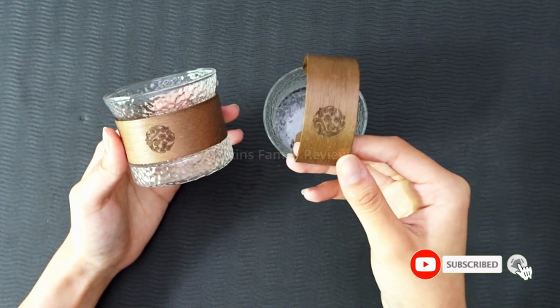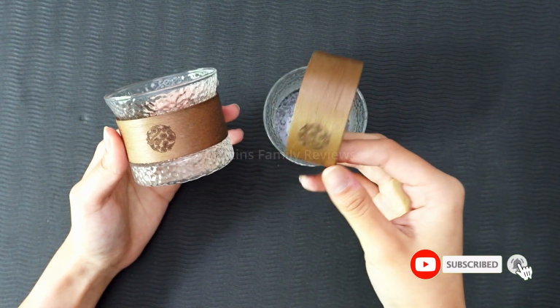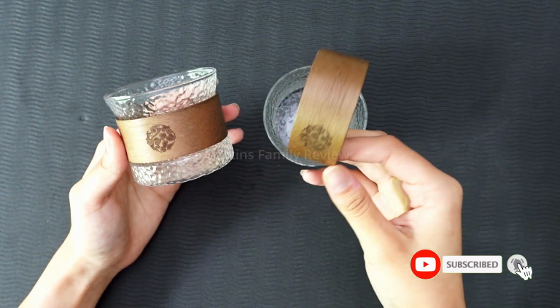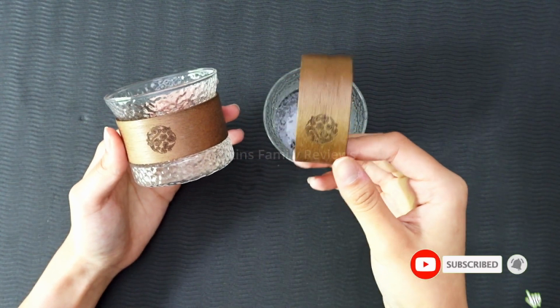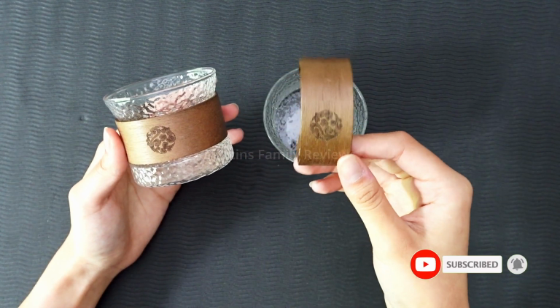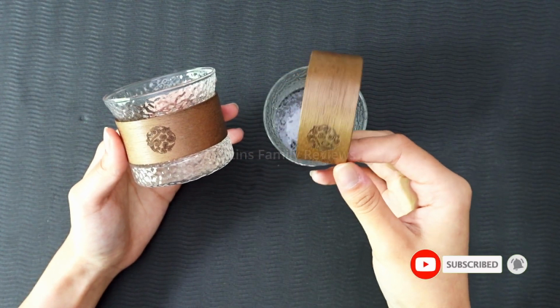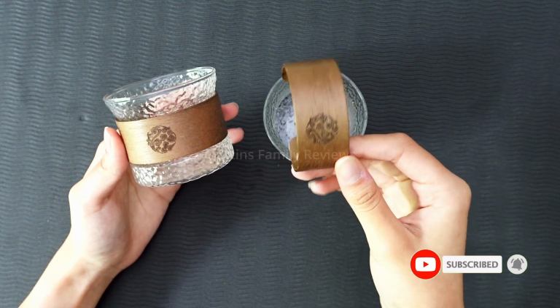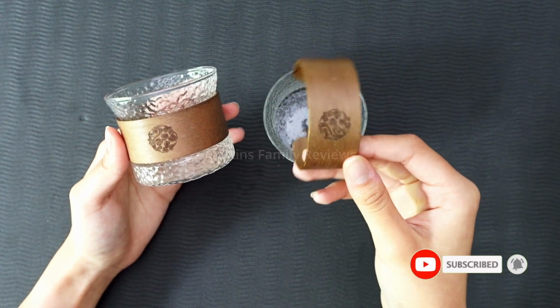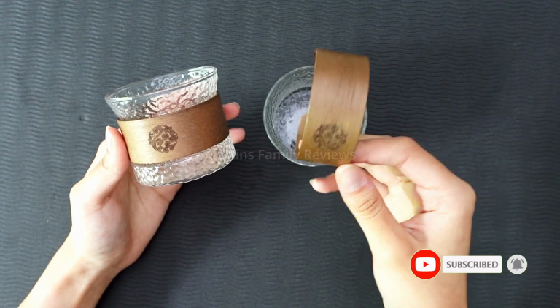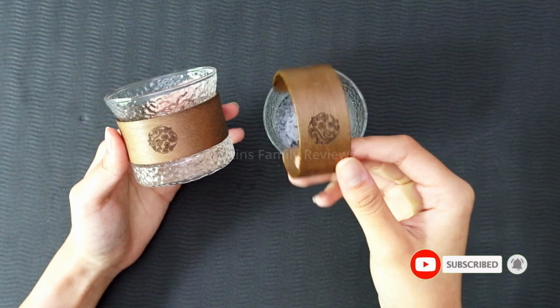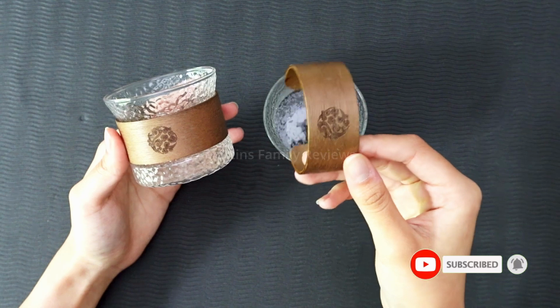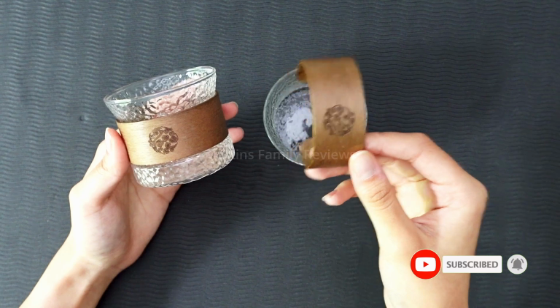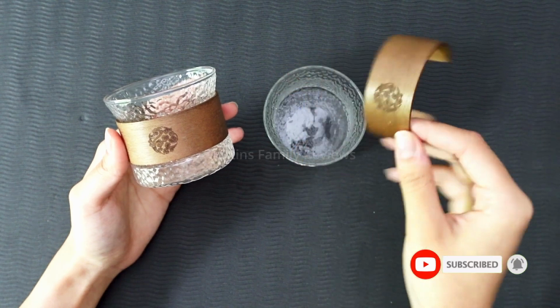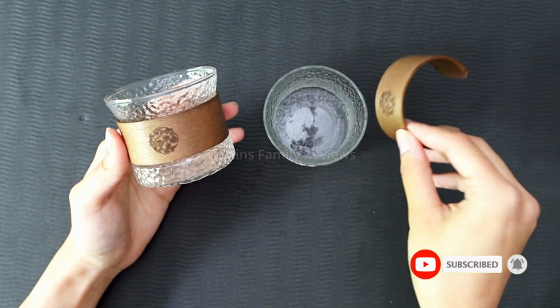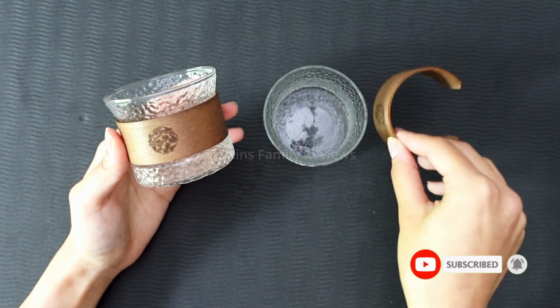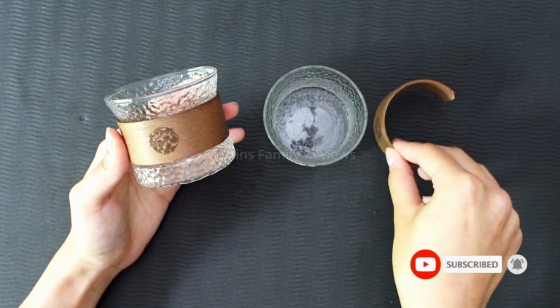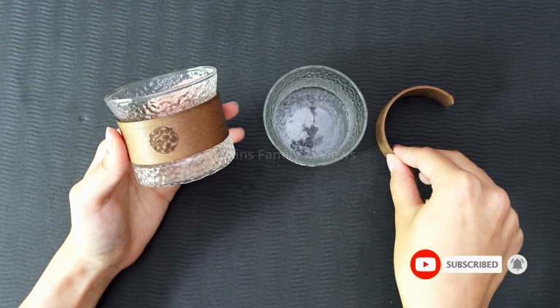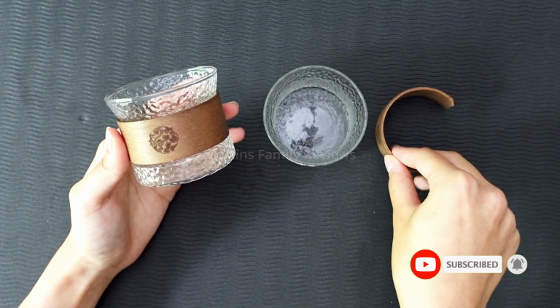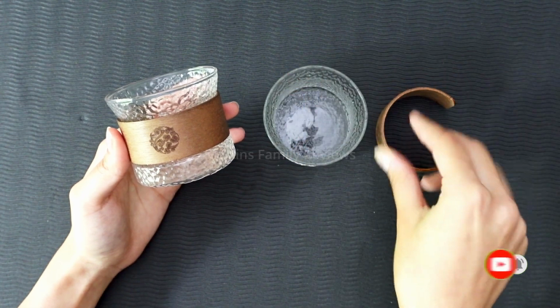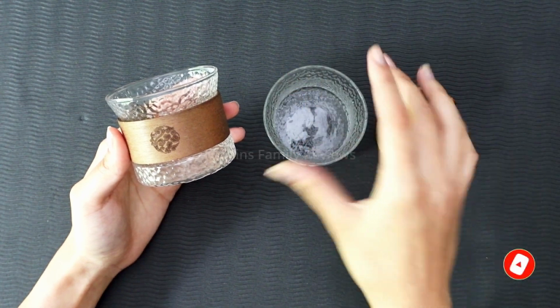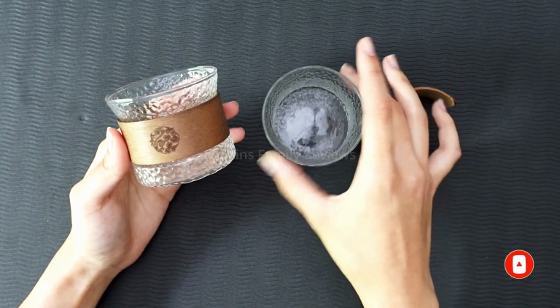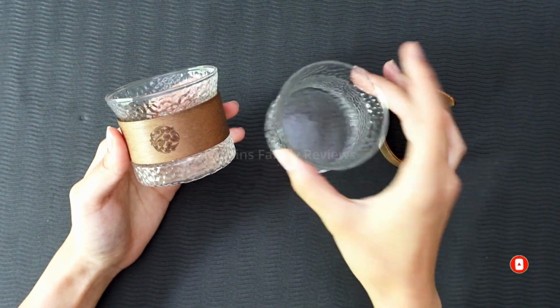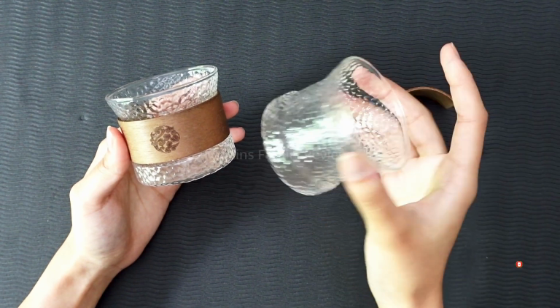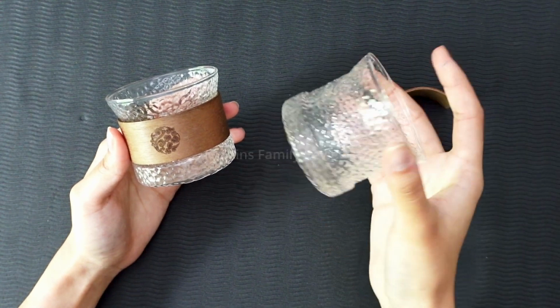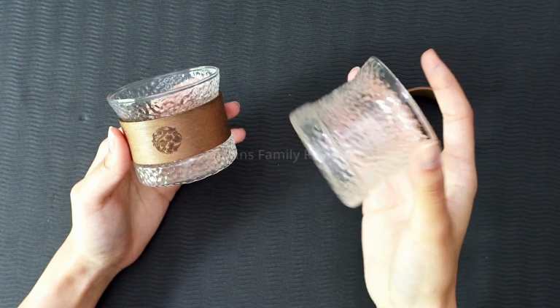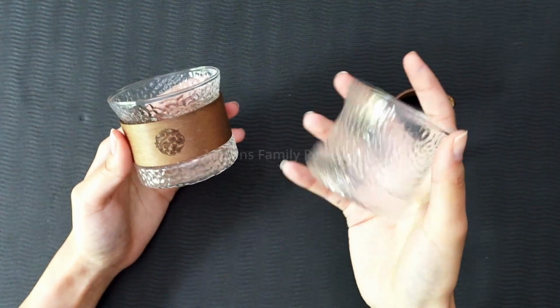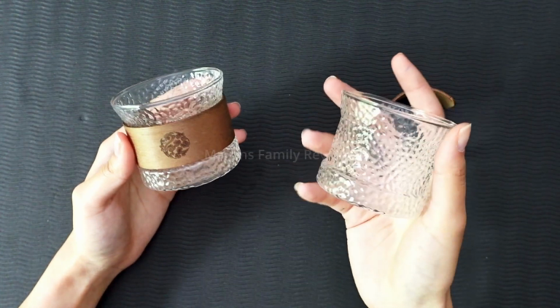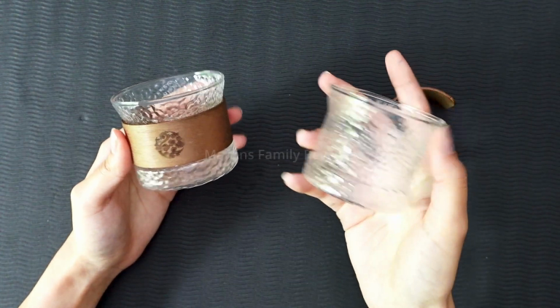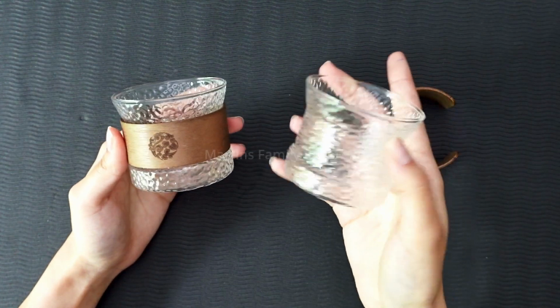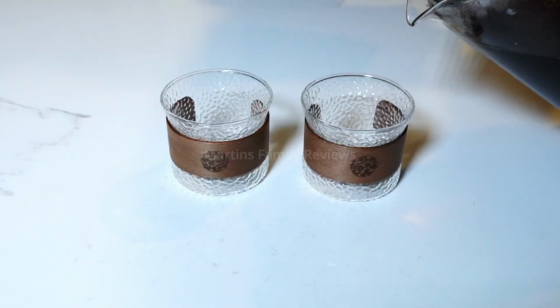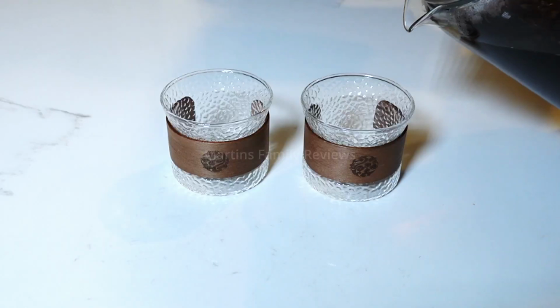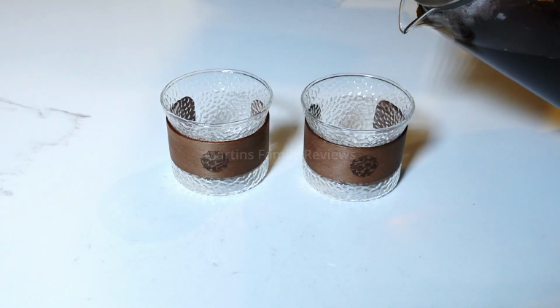Now it is removable, so when you're going to wash the glasses make sure you remove it — and here's the glass without it.